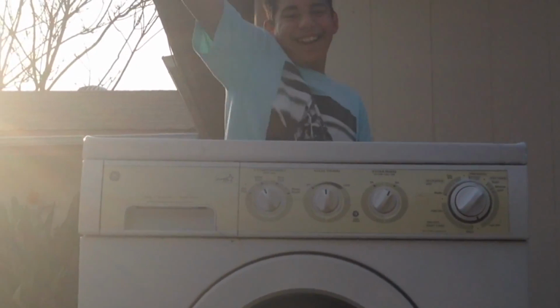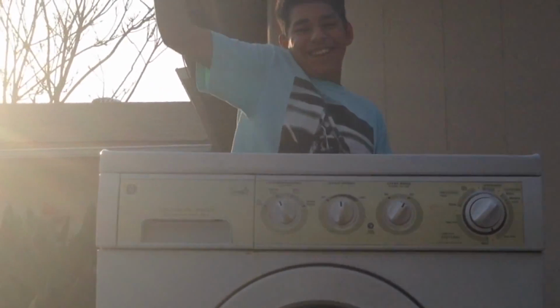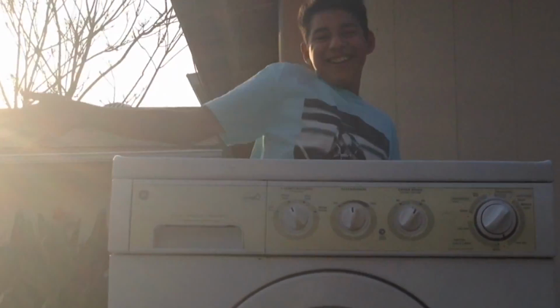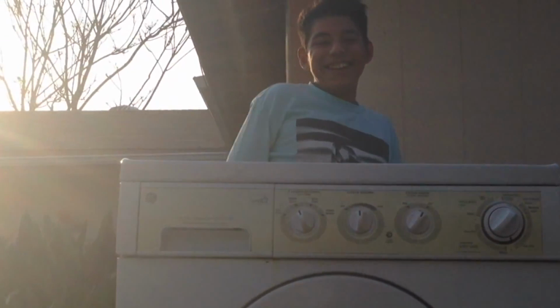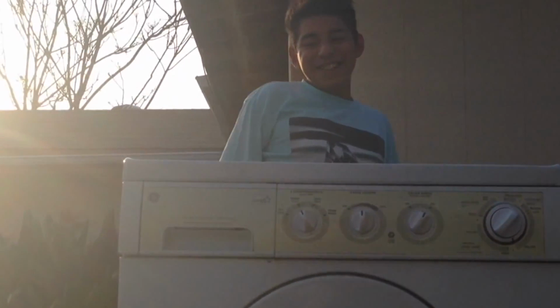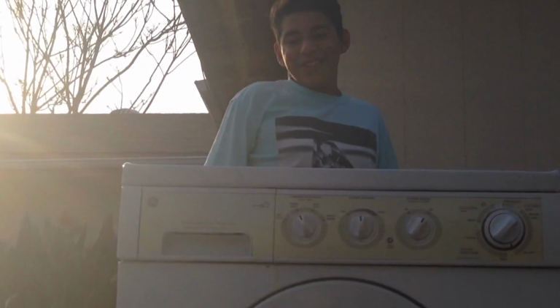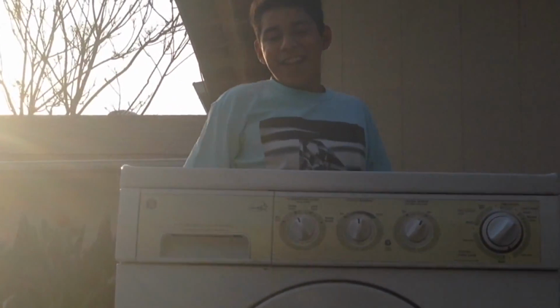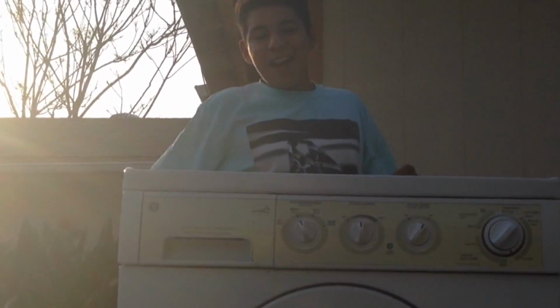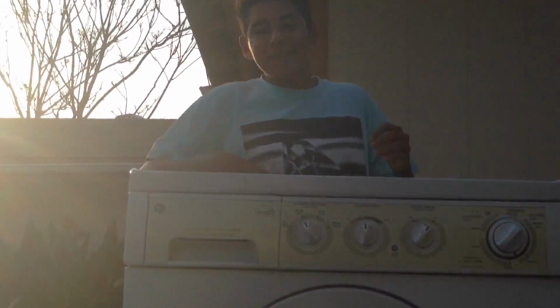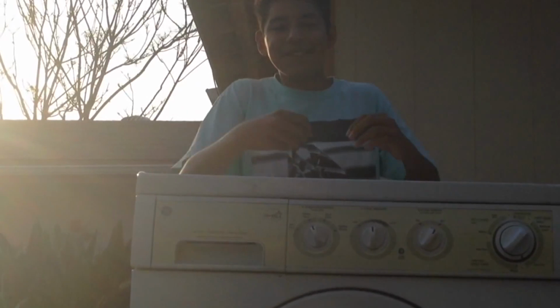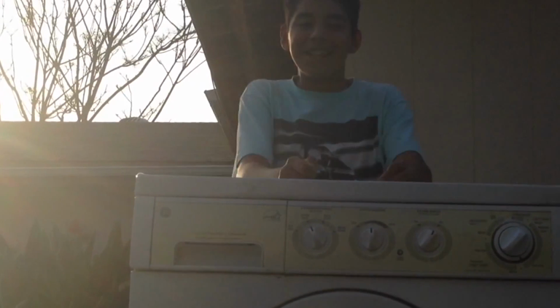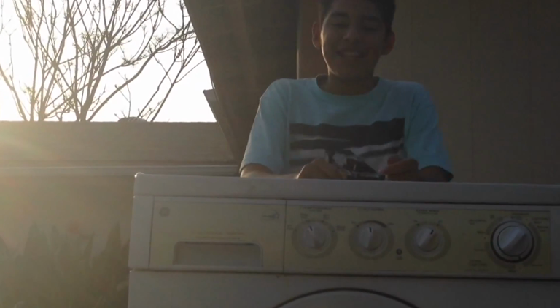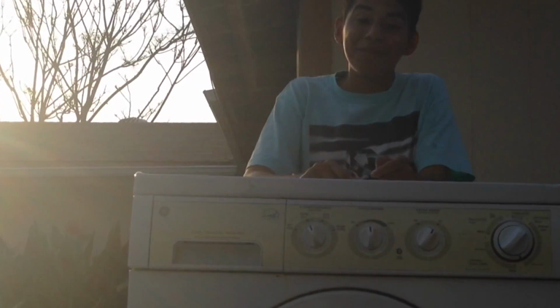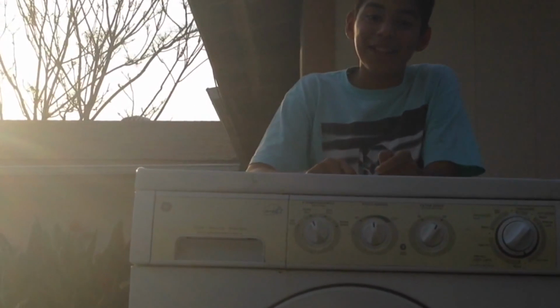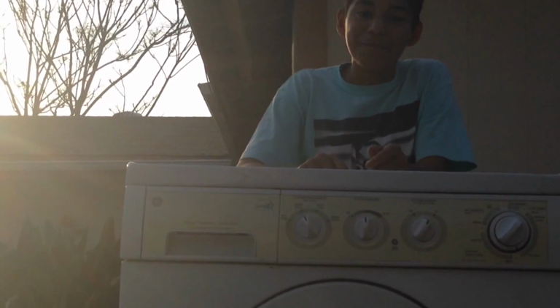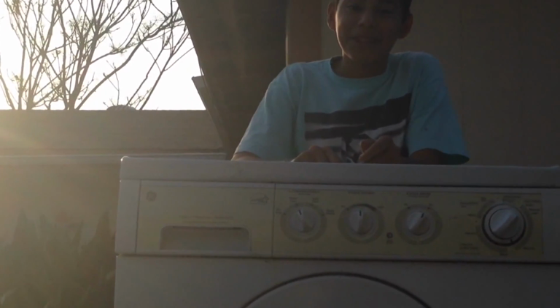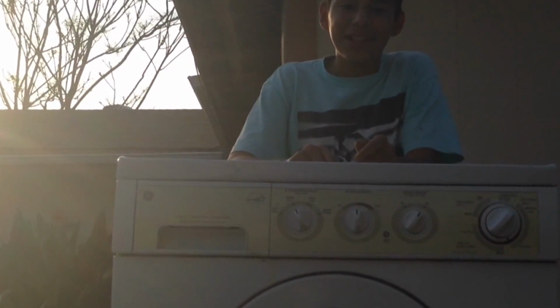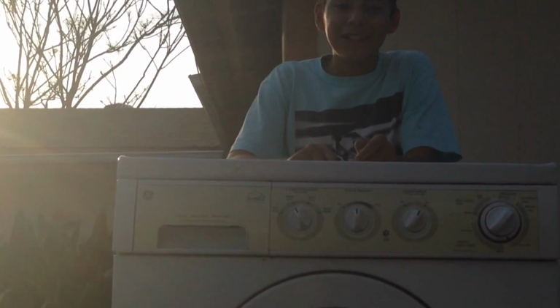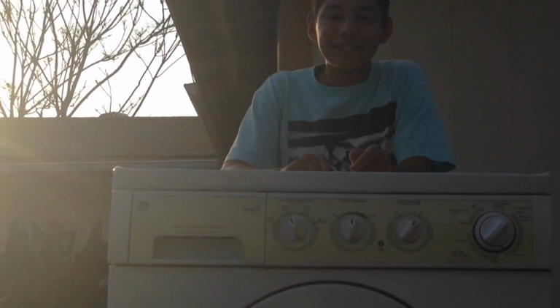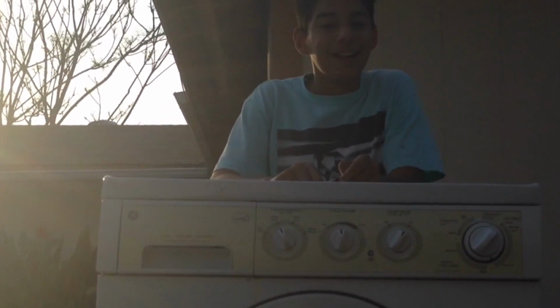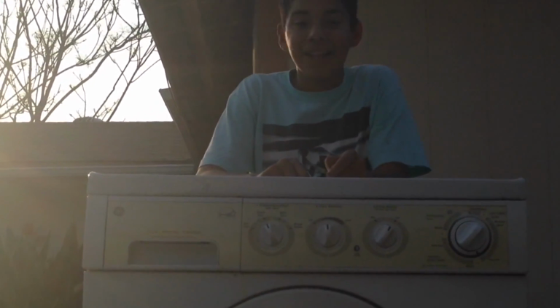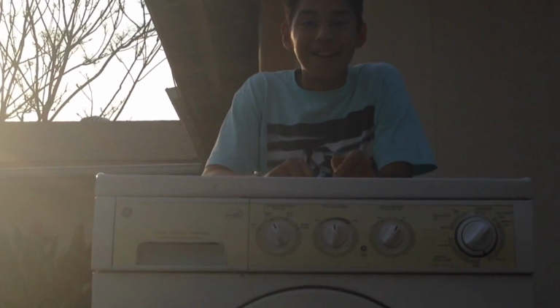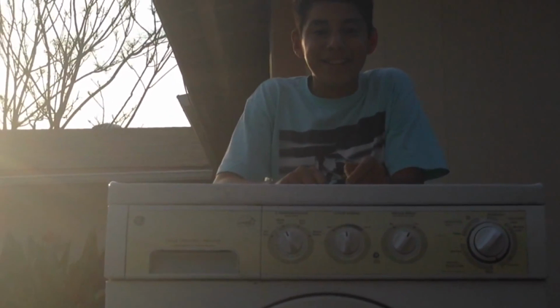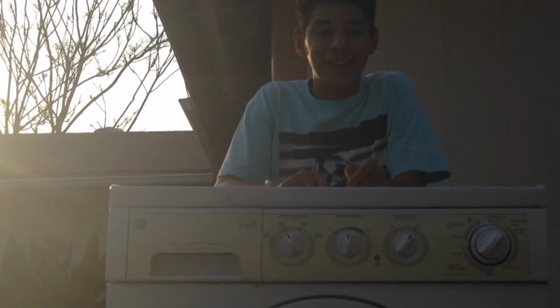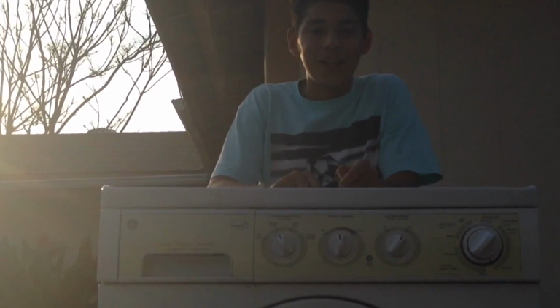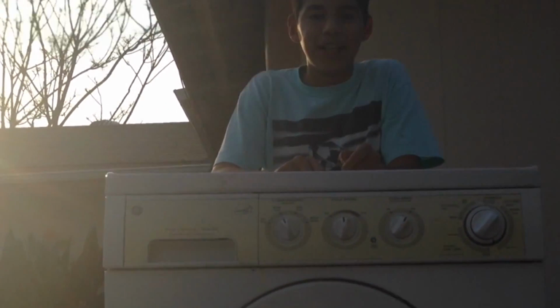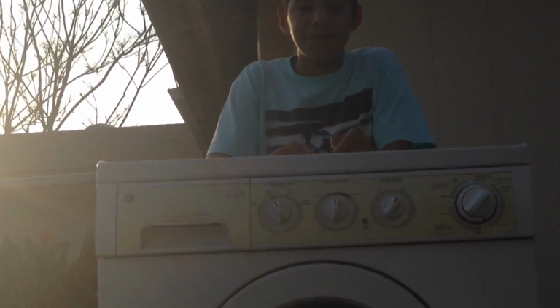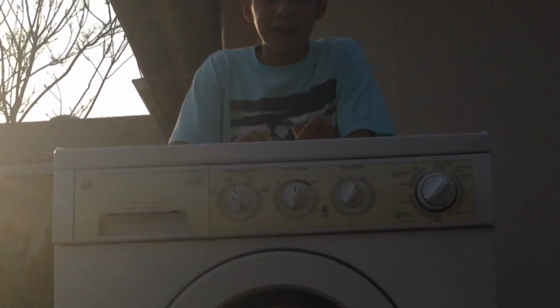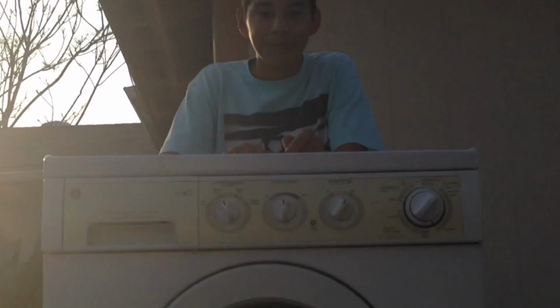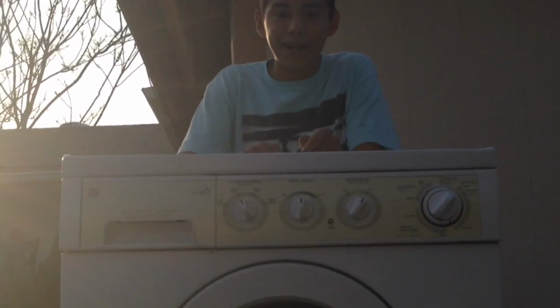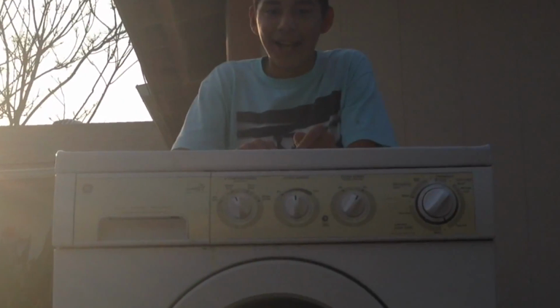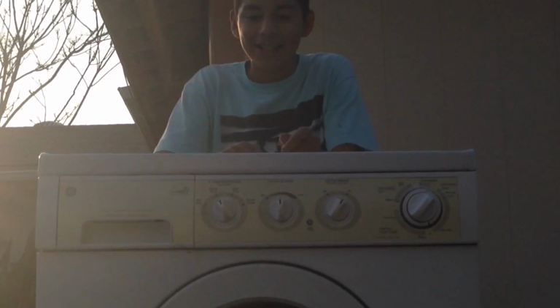Hey, so today I'm gonna teach you how to kickflip, cause y'all need to know how to kickflip, right guys.